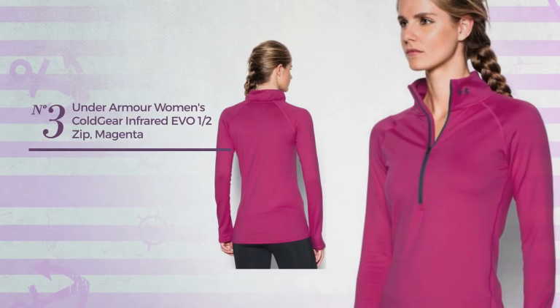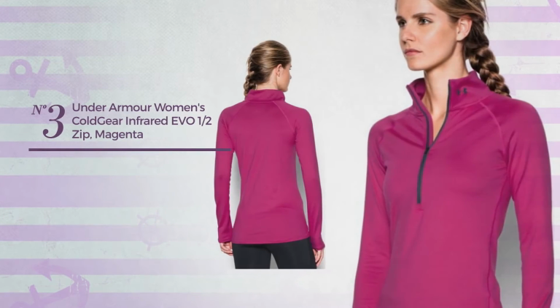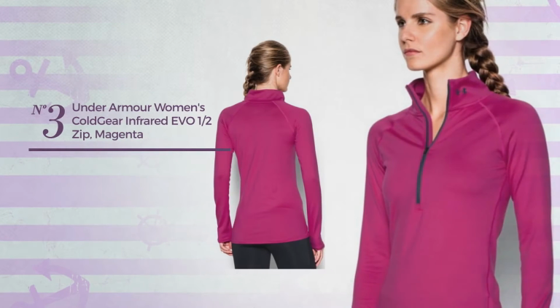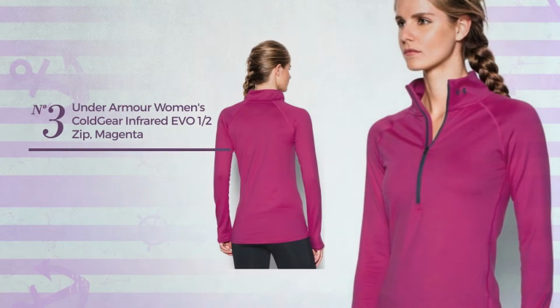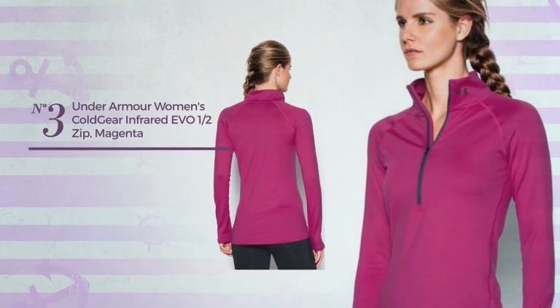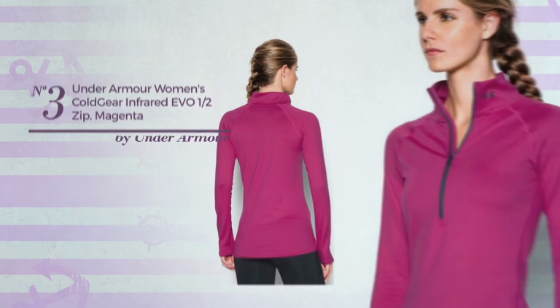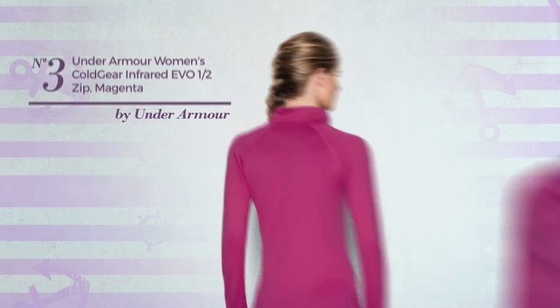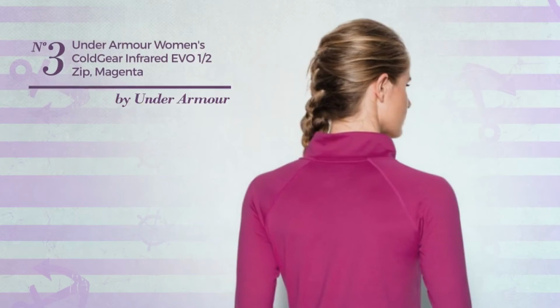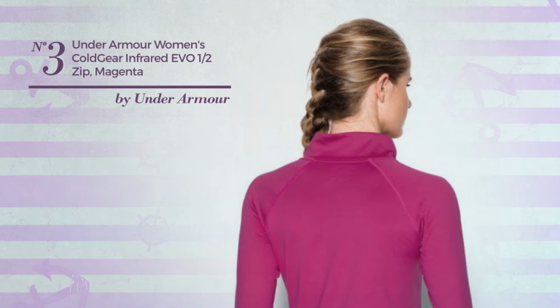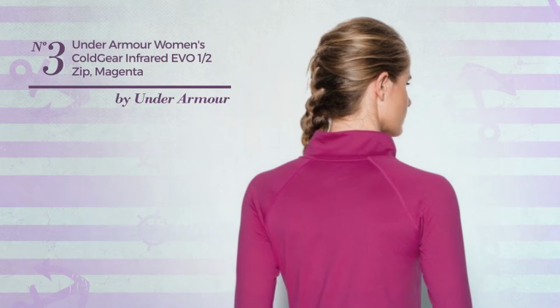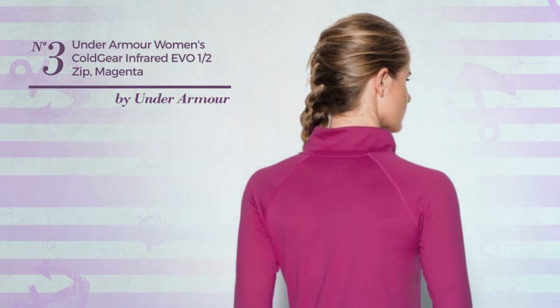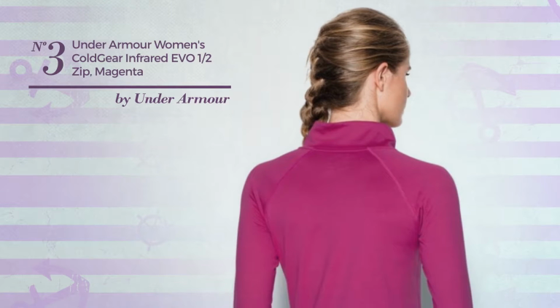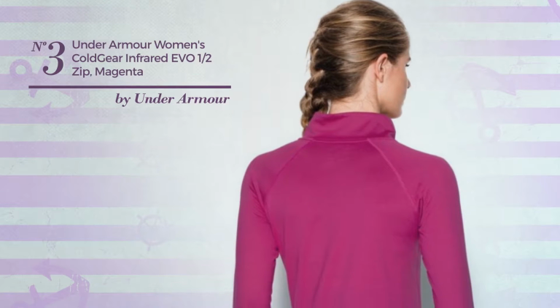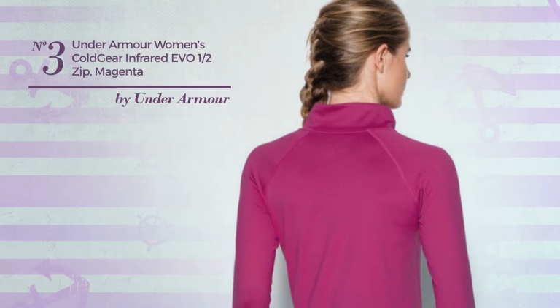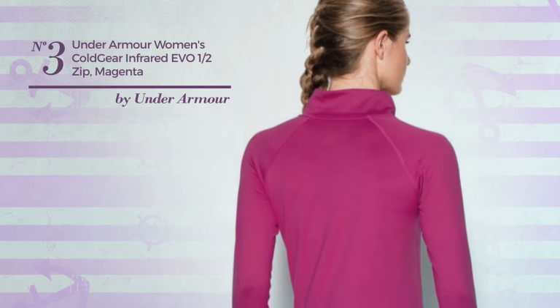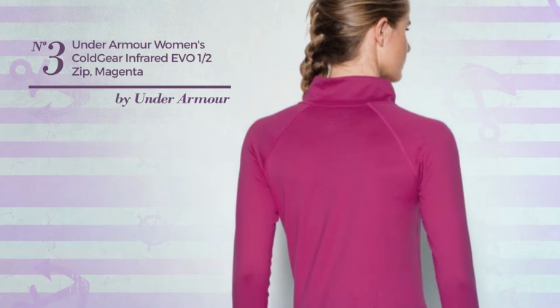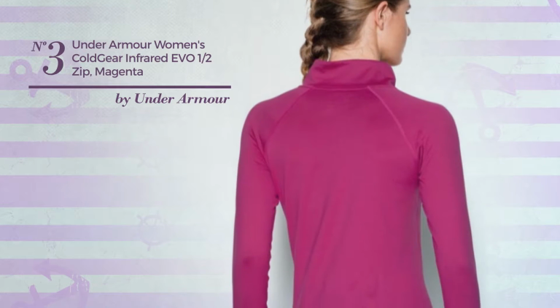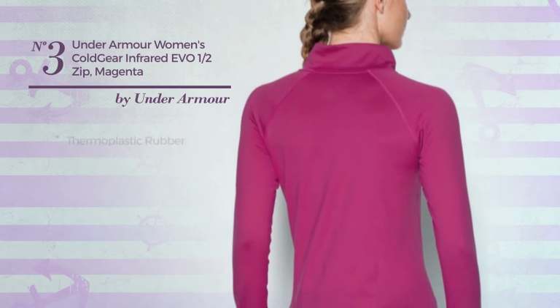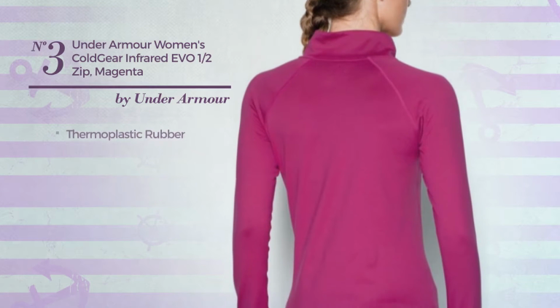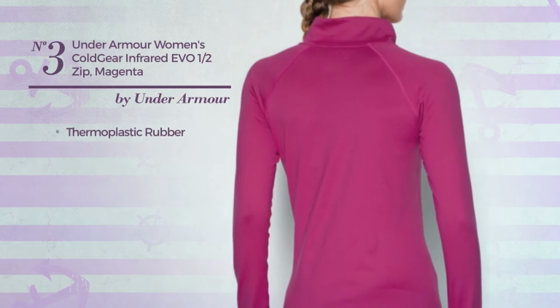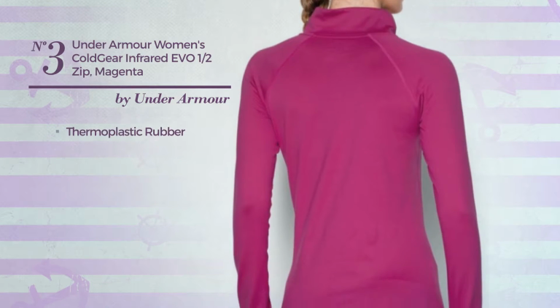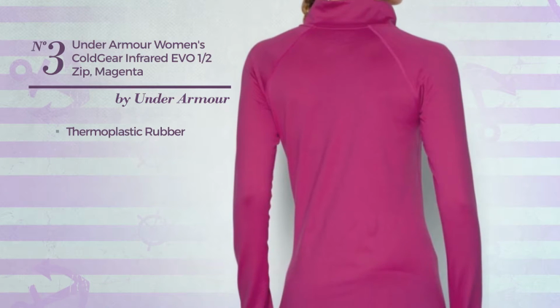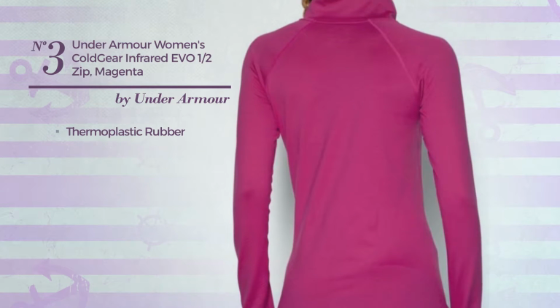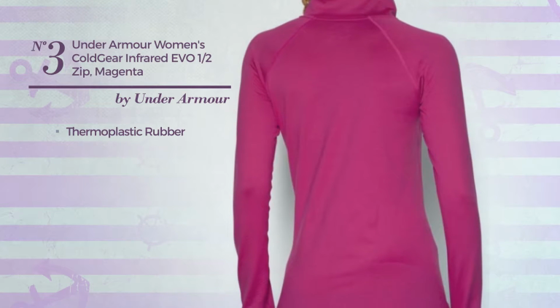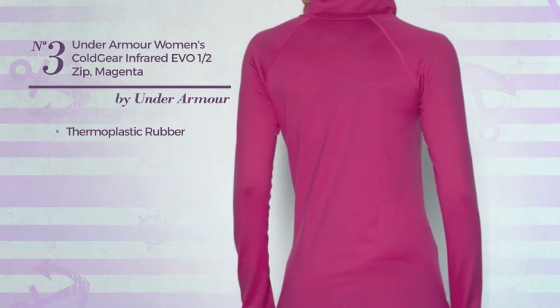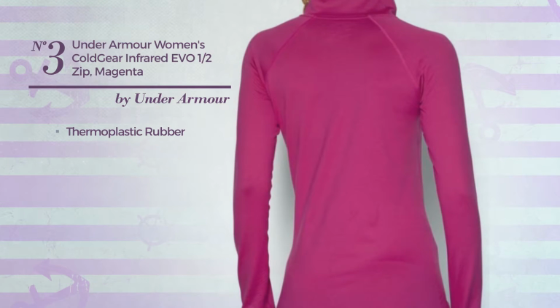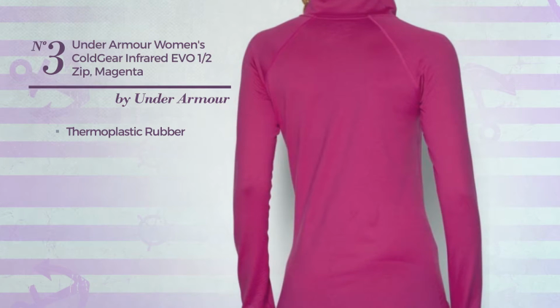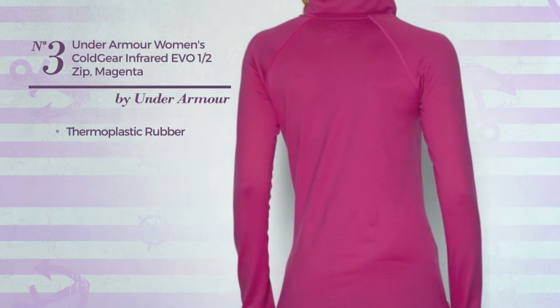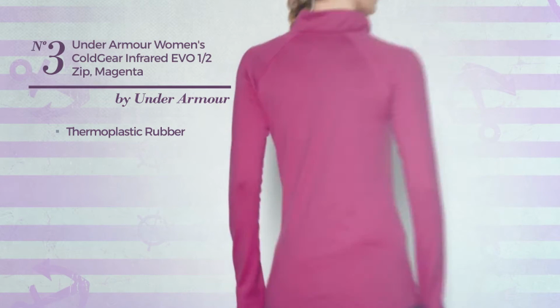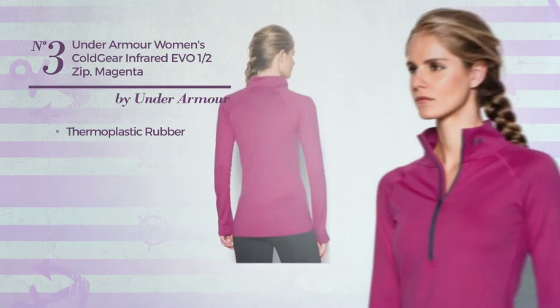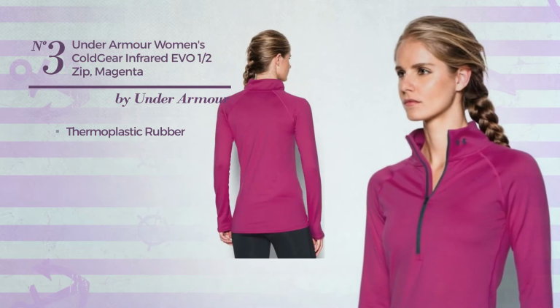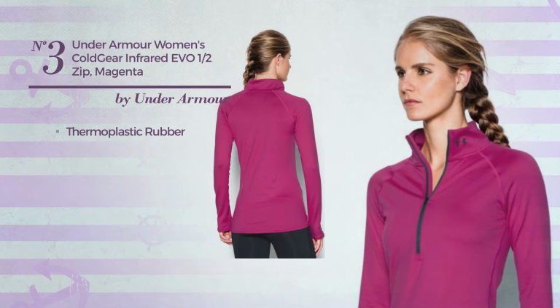Number 3. An All Day Garment, crafted from durable thermoplastic rubber, available in 4 more colors.